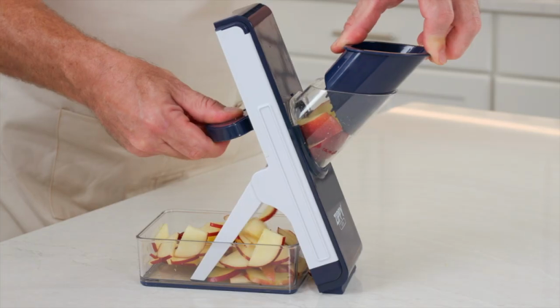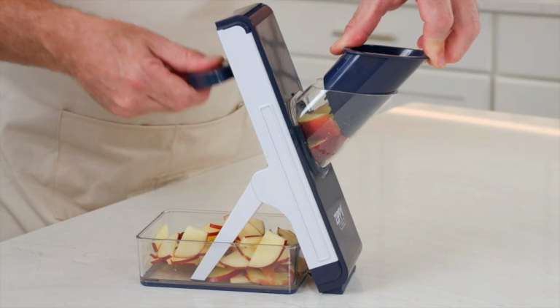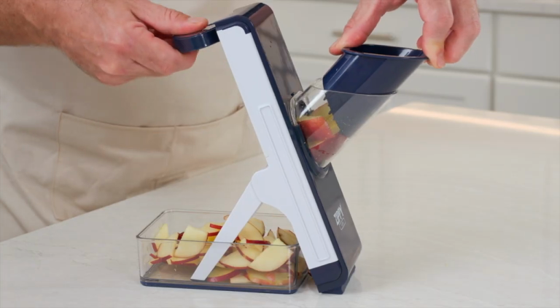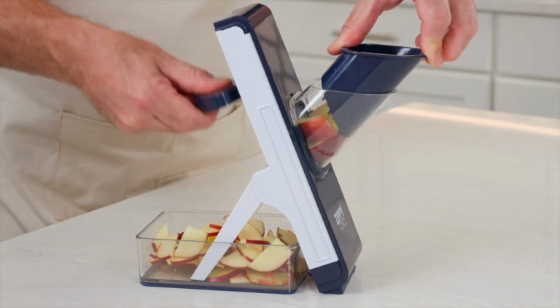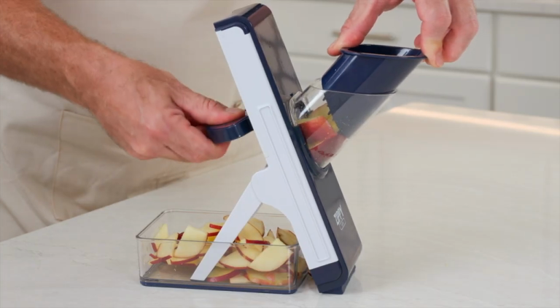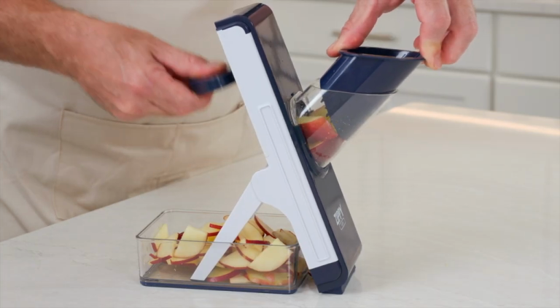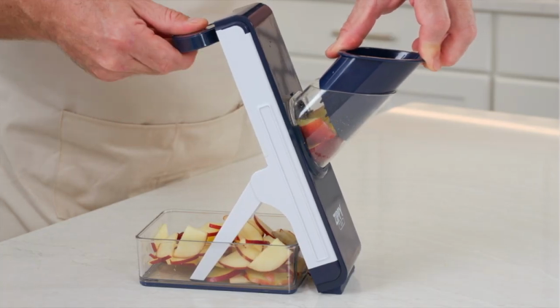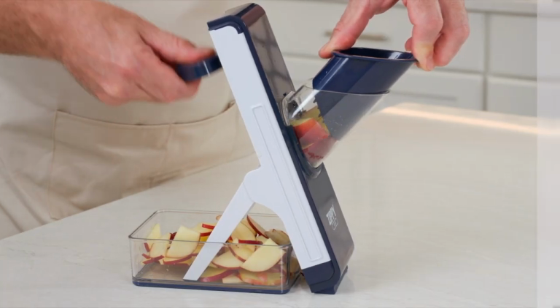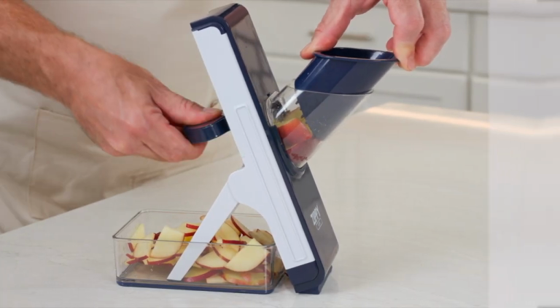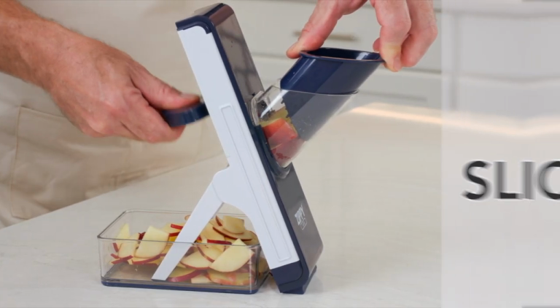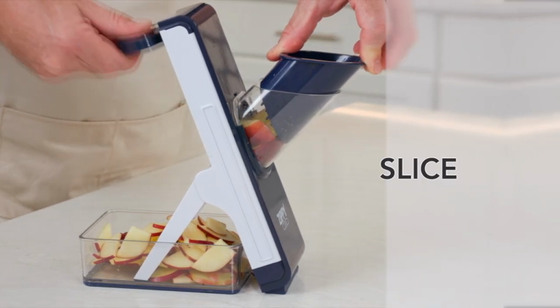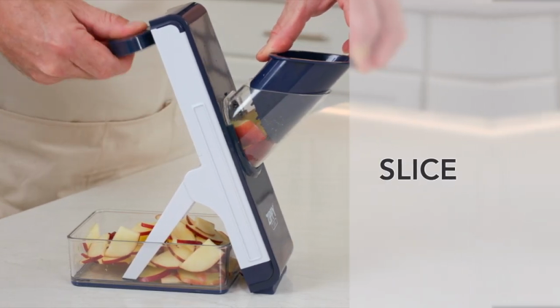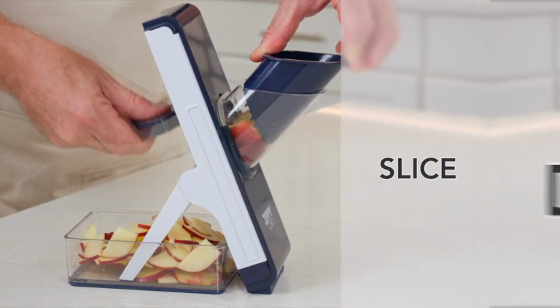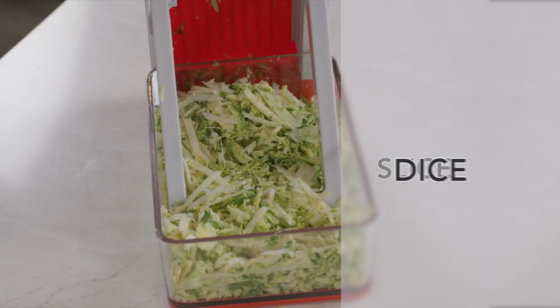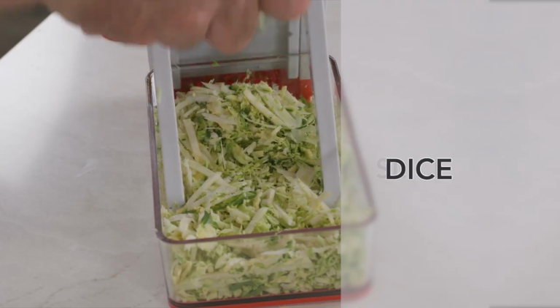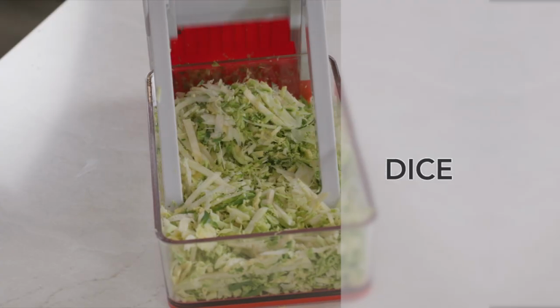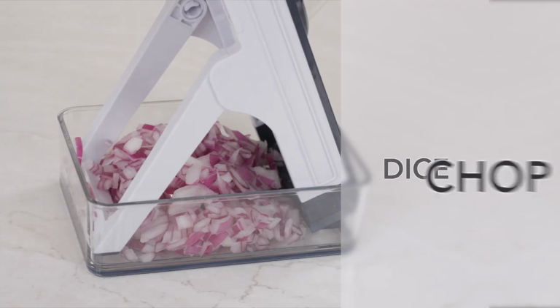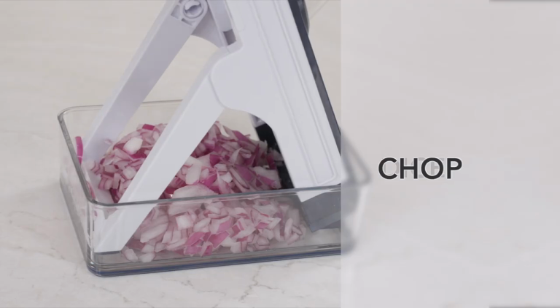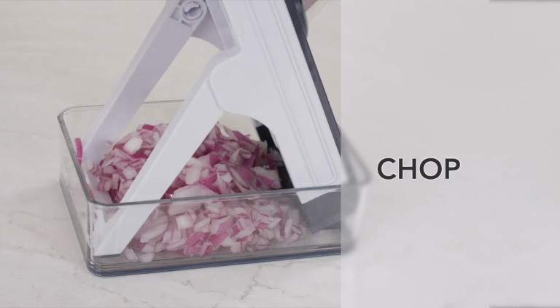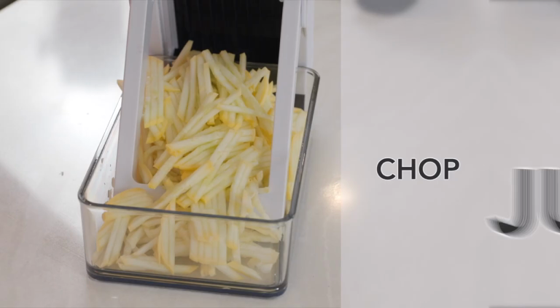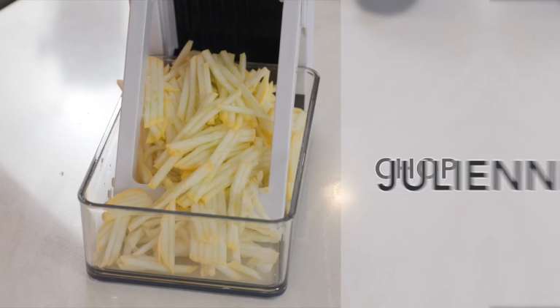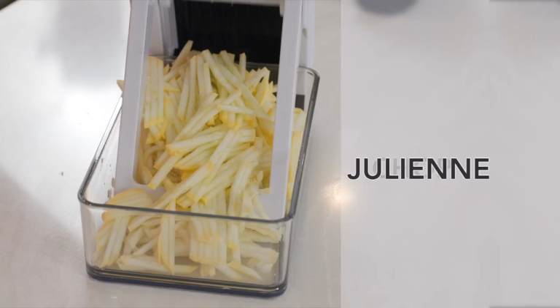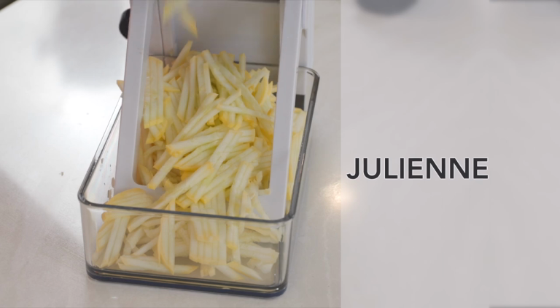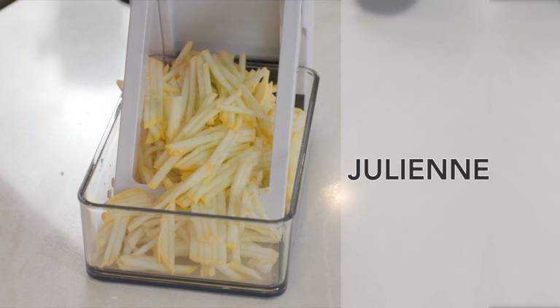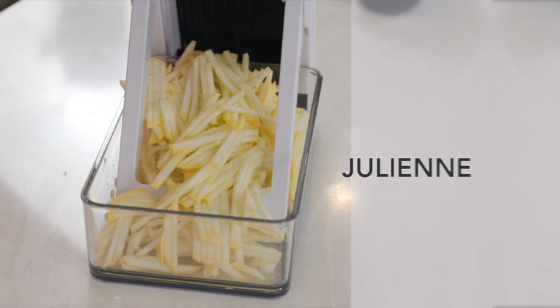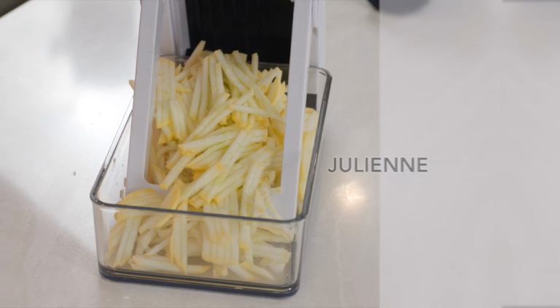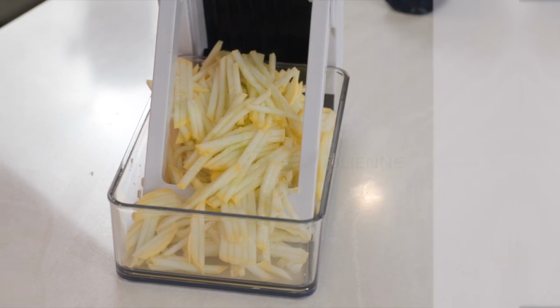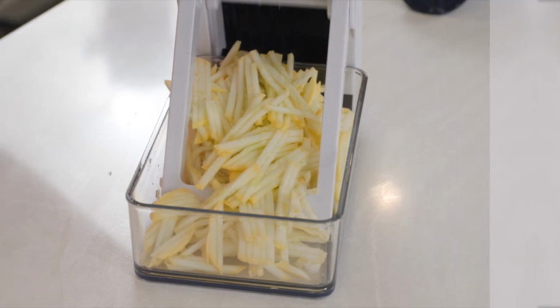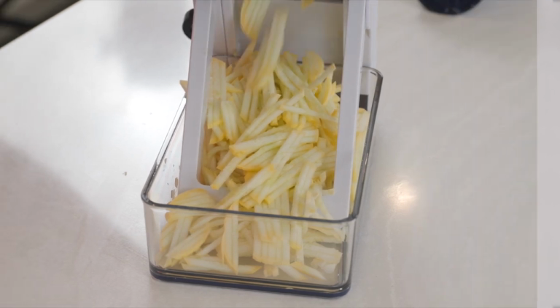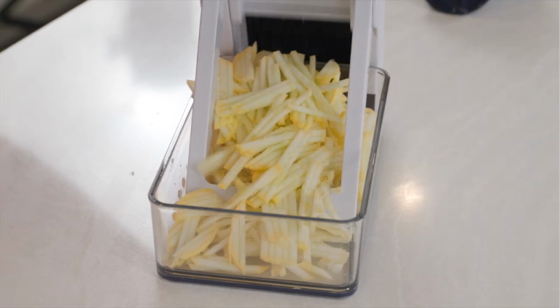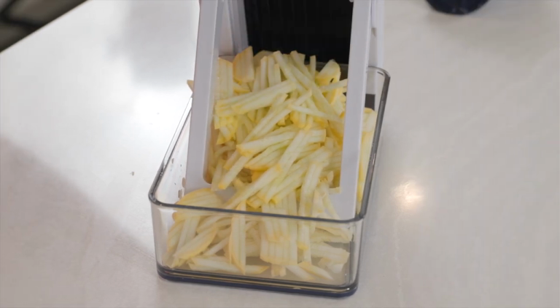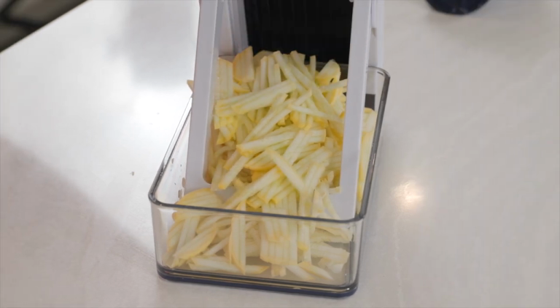With the Zippy Slicer, you can slice, dice, chop, and julienne in no time at all.